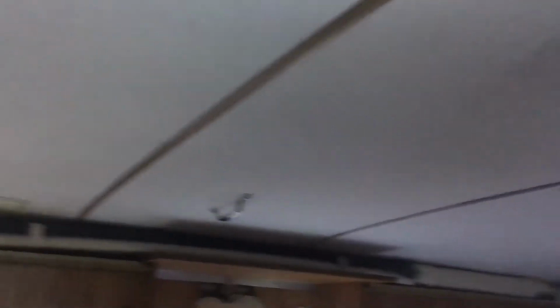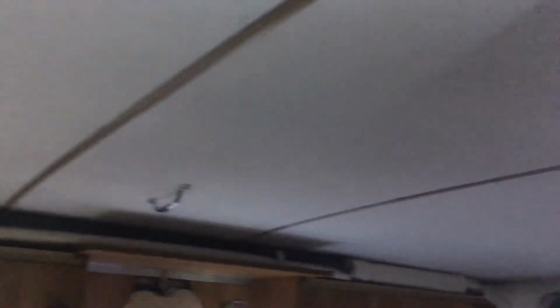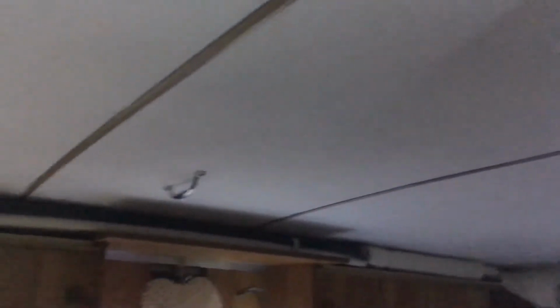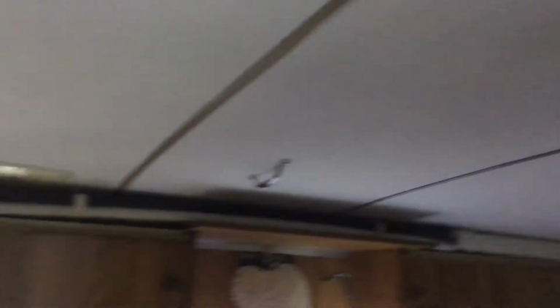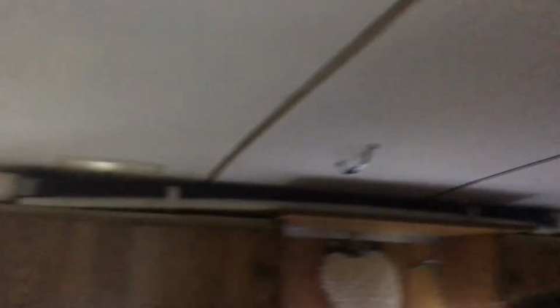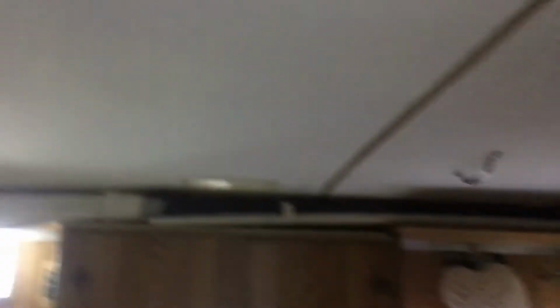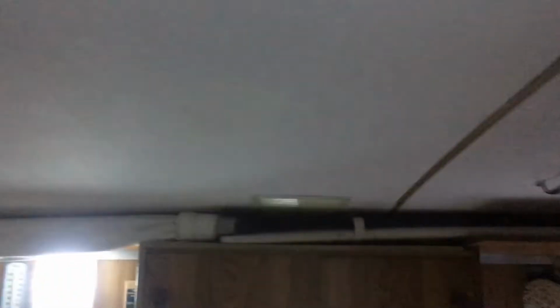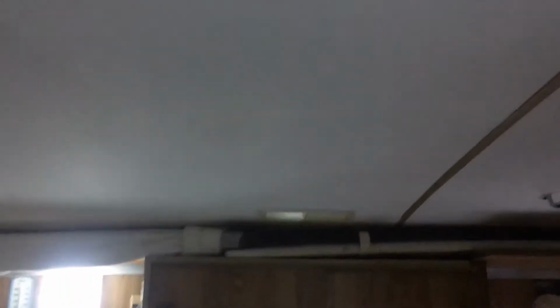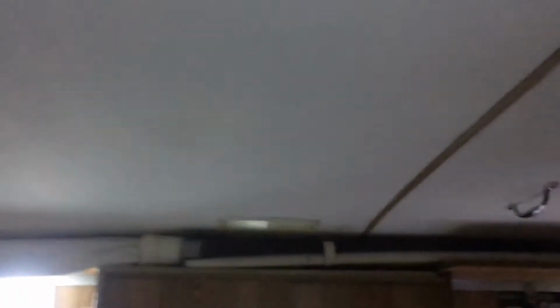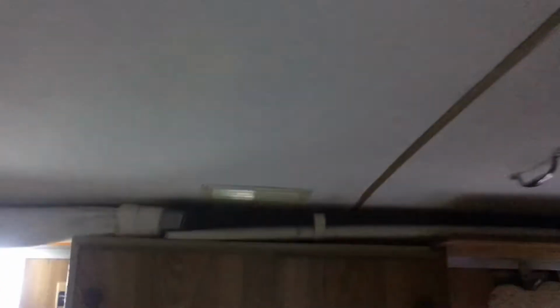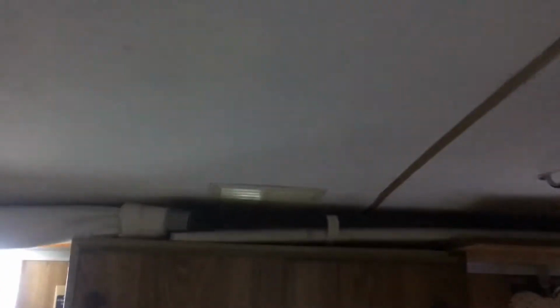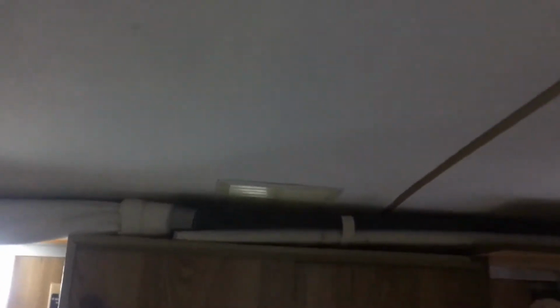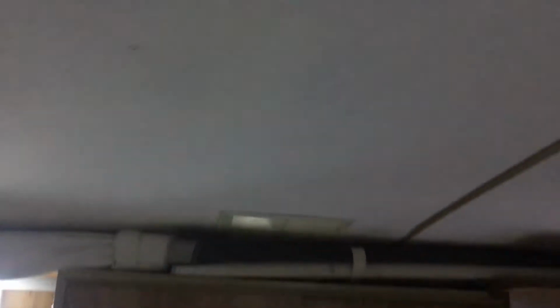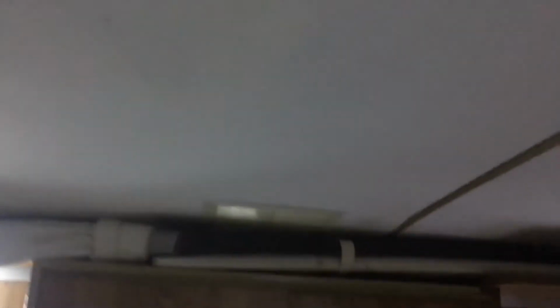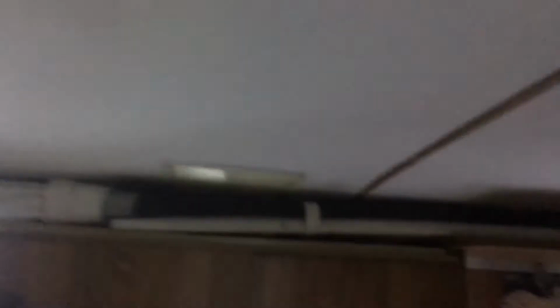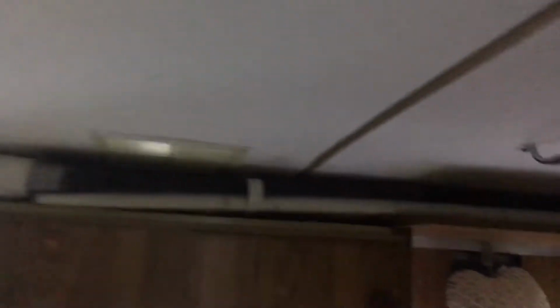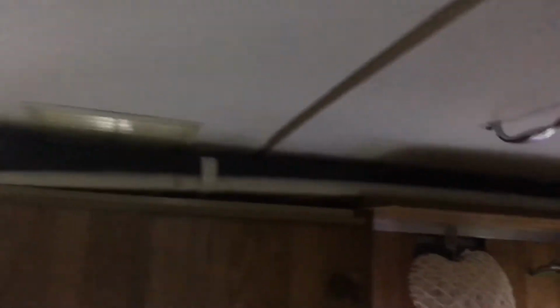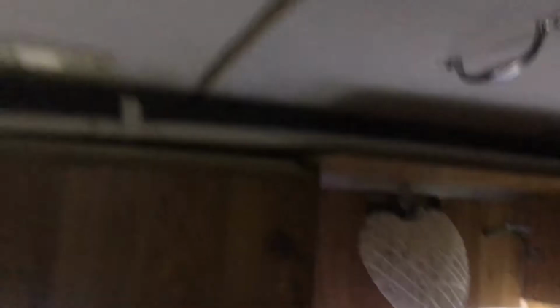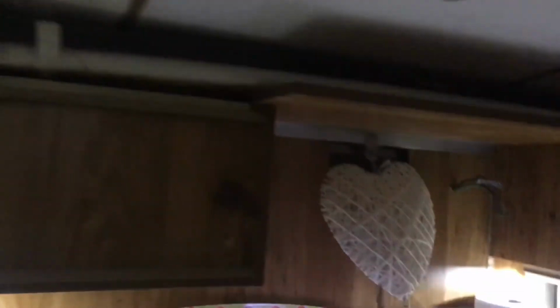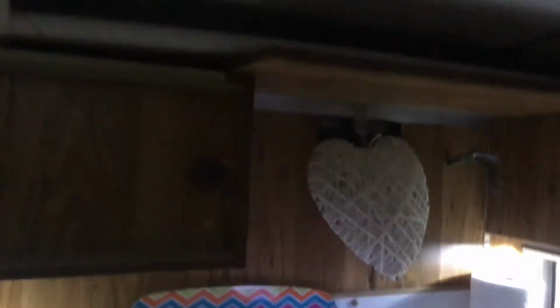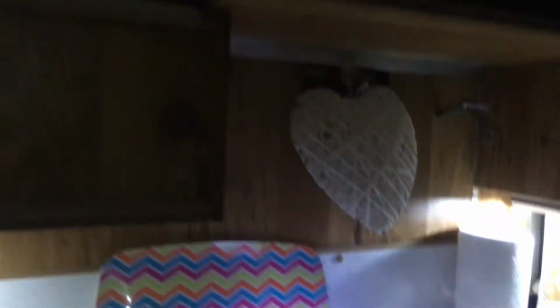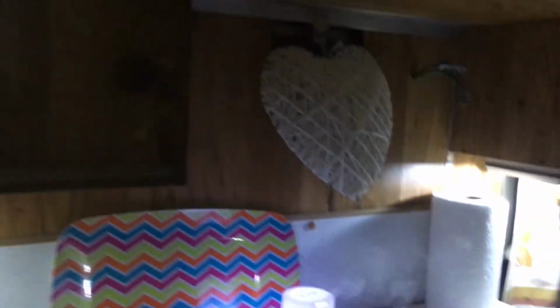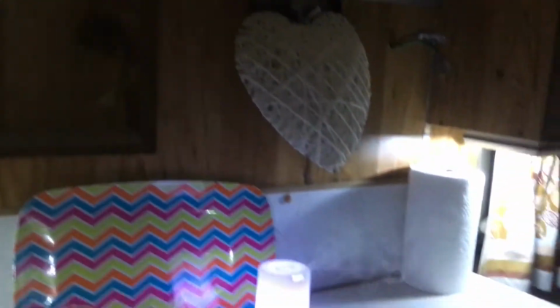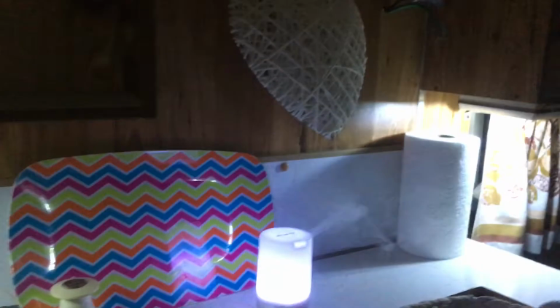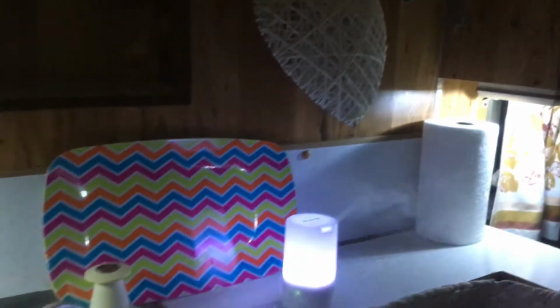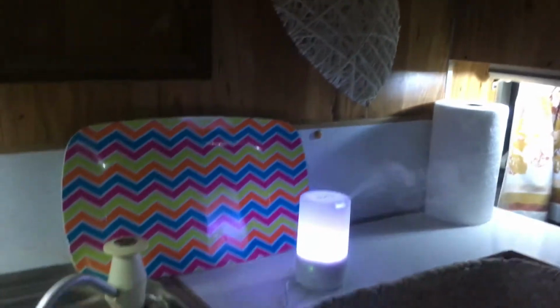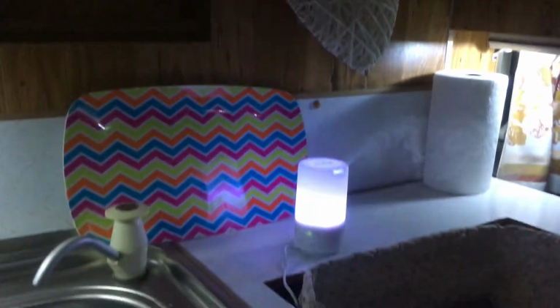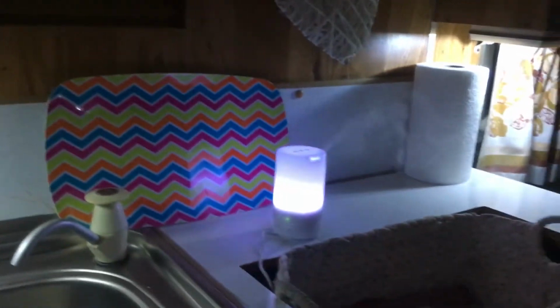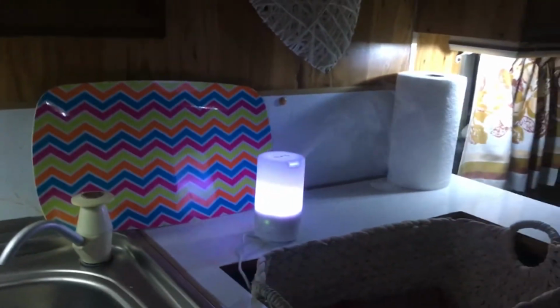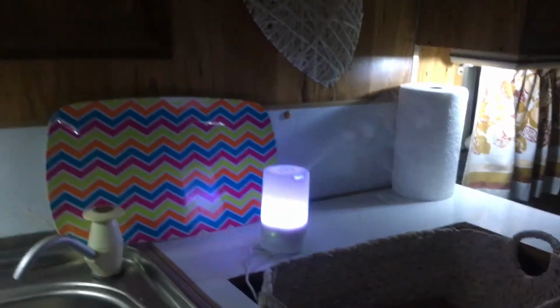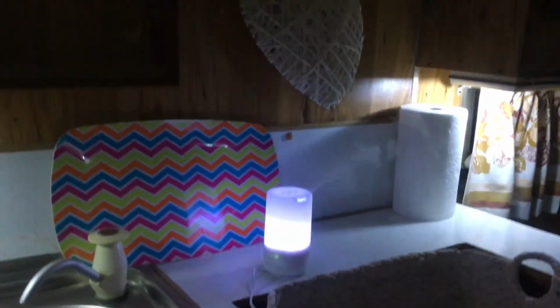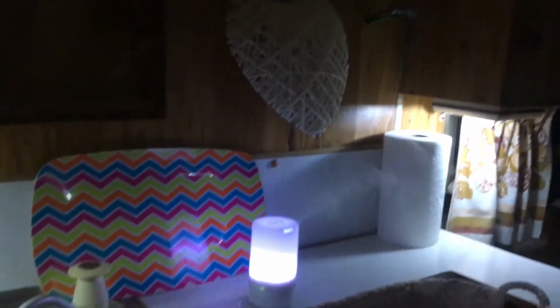We also got our scents — we got our incense.